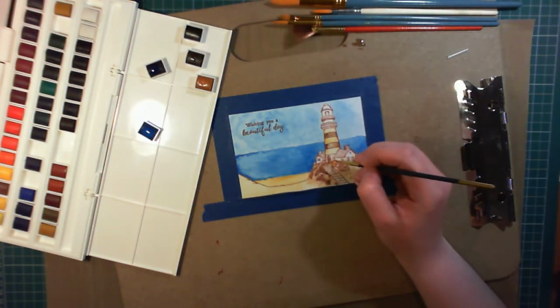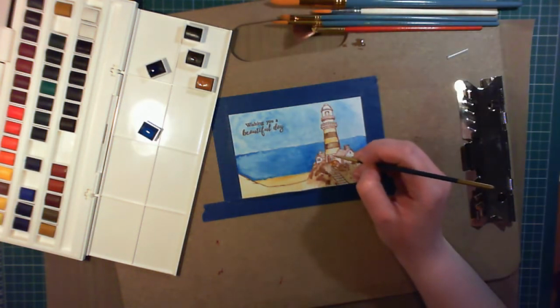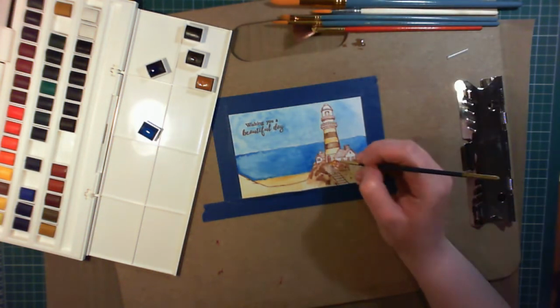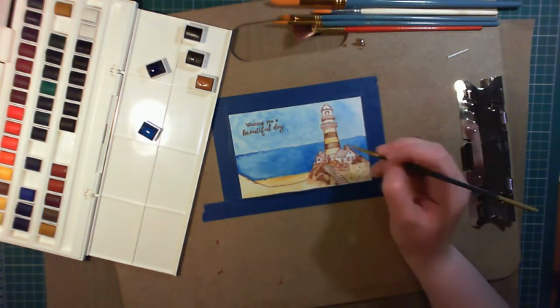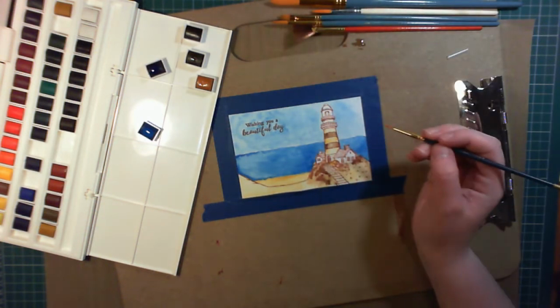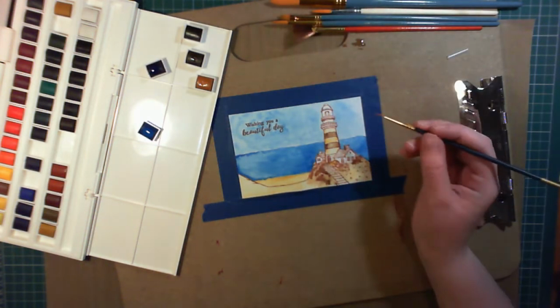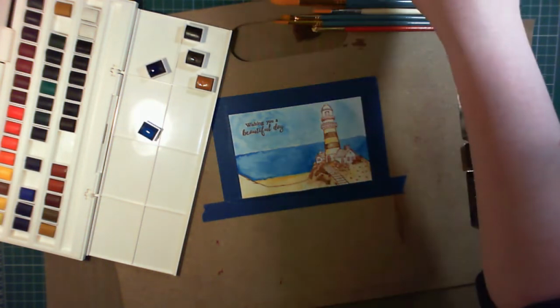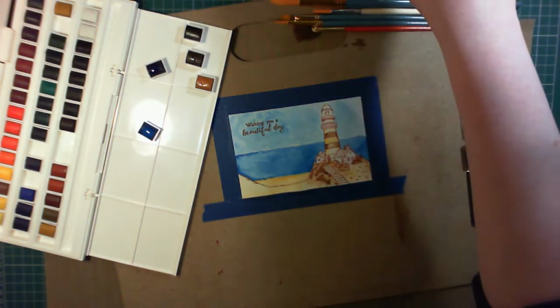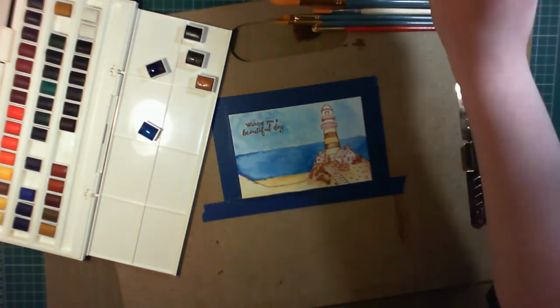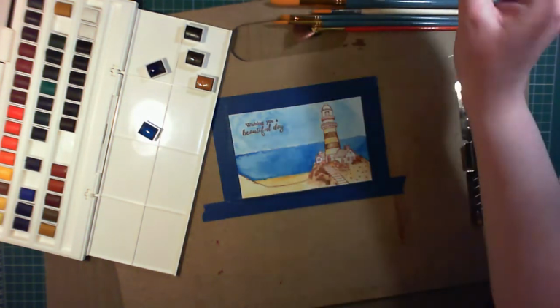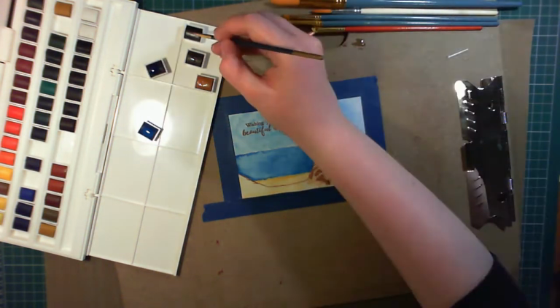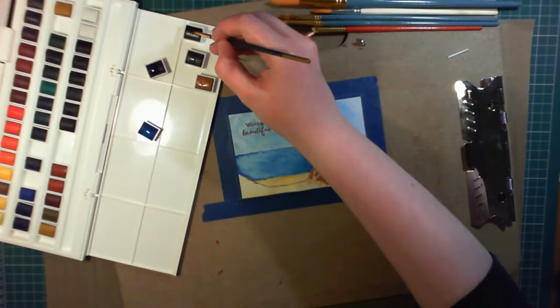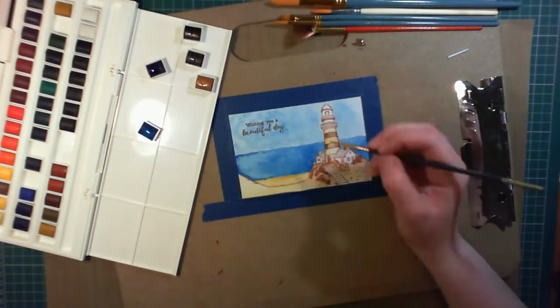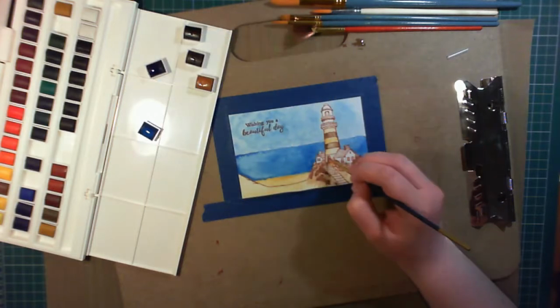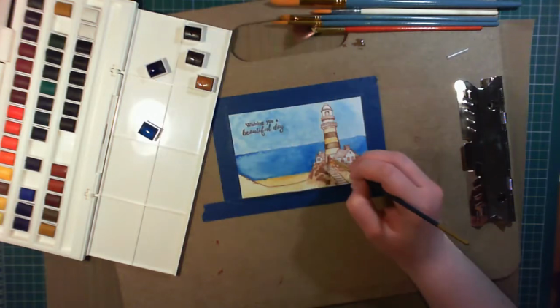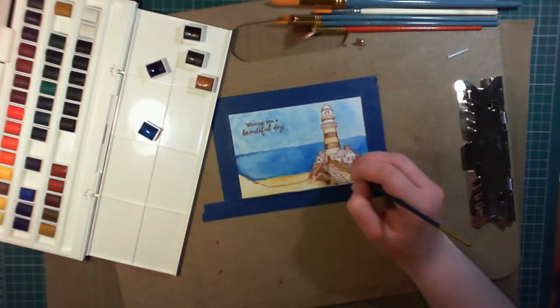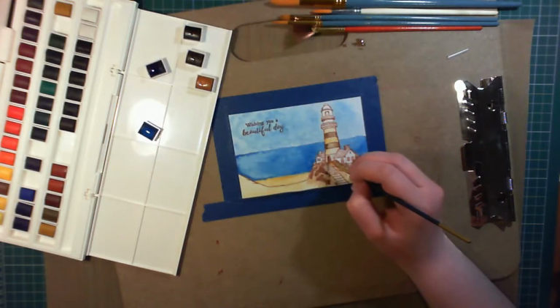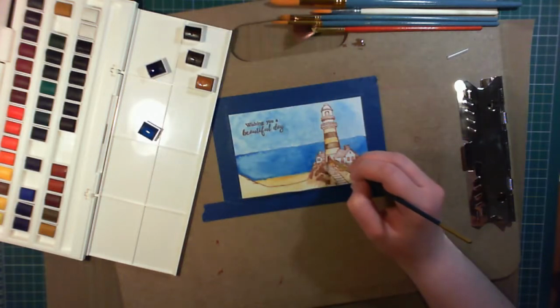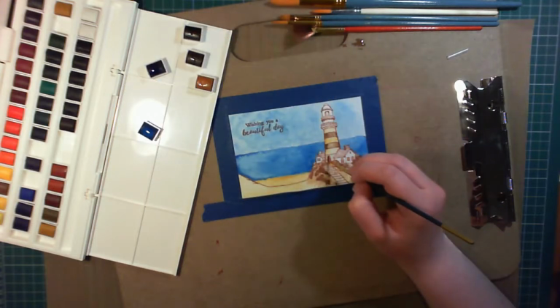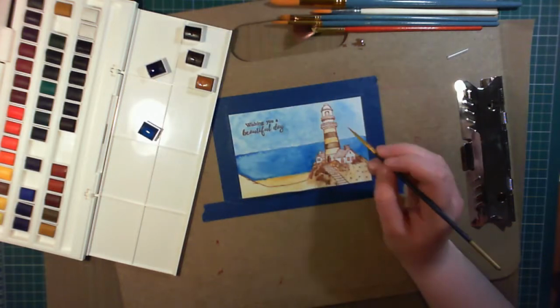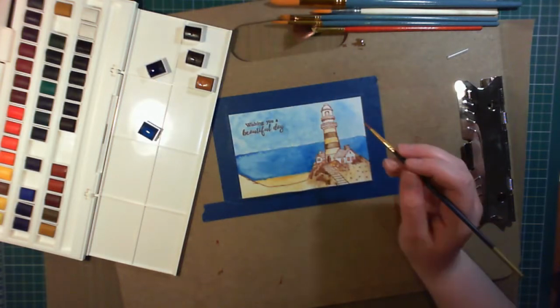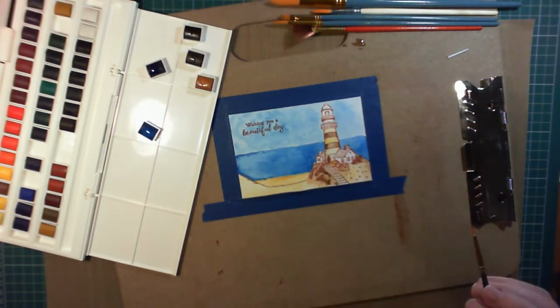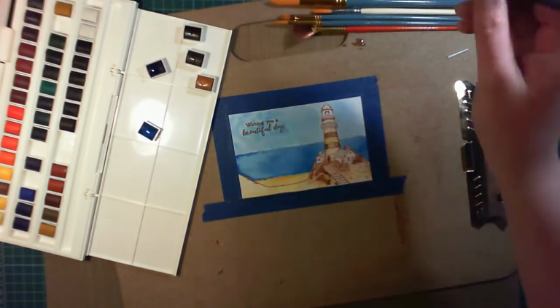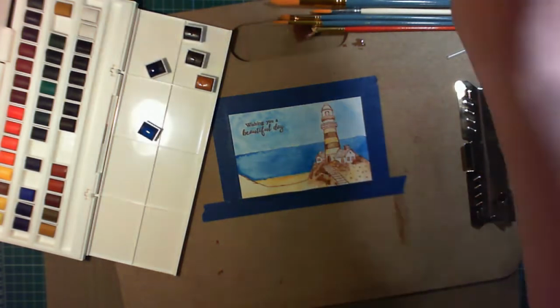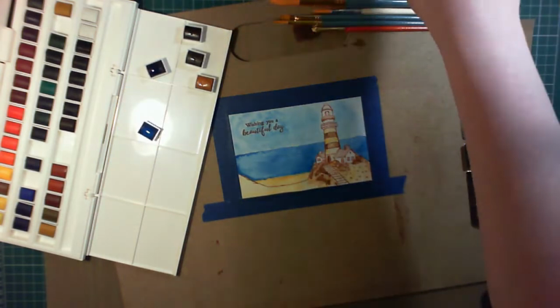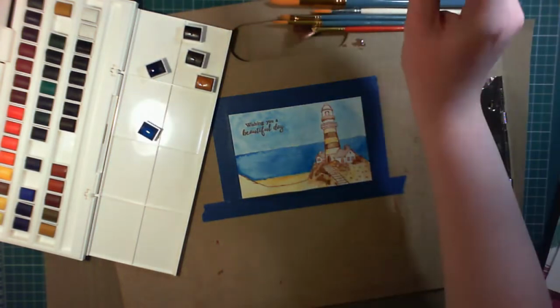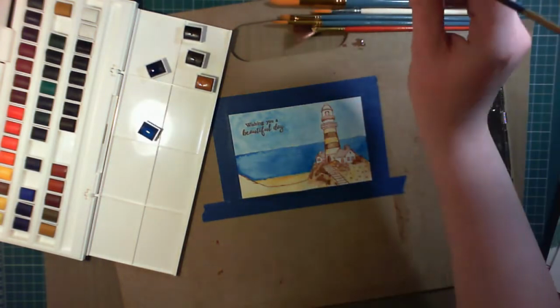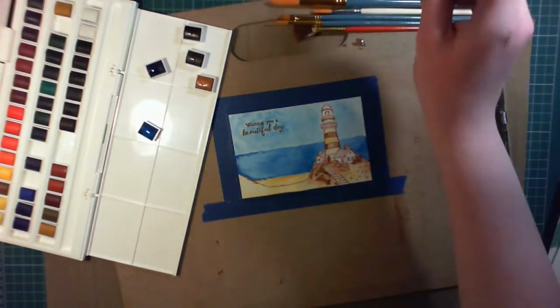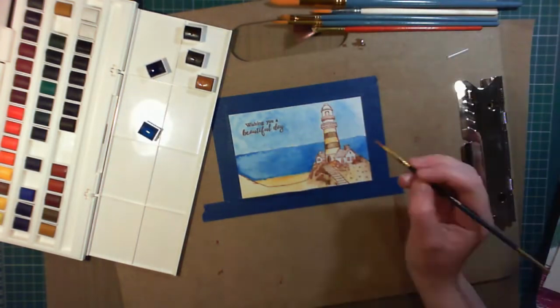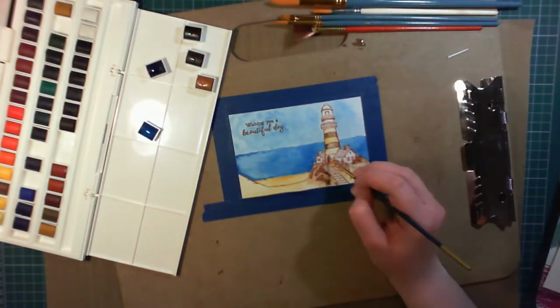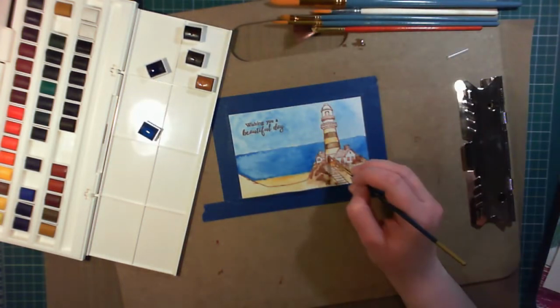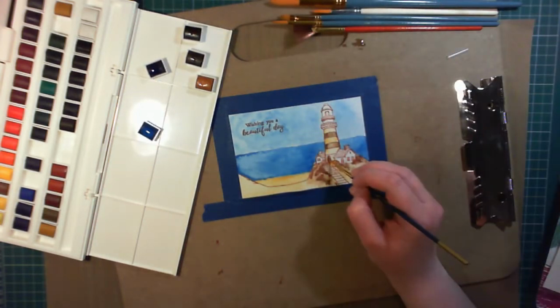To apply some more intense shadows and some darker details, the colour I'm using is Van Dyke Brown.